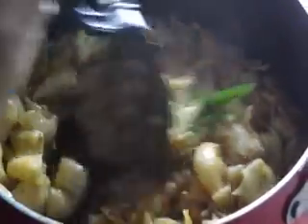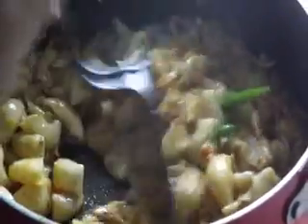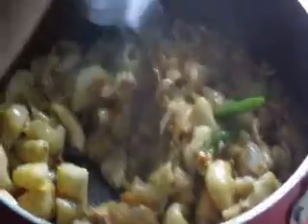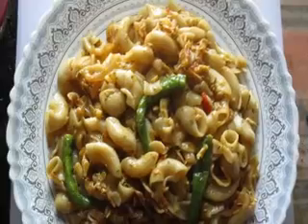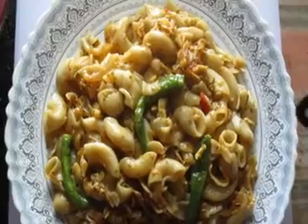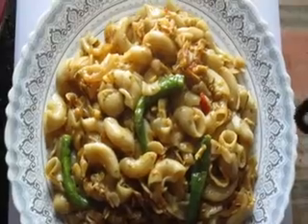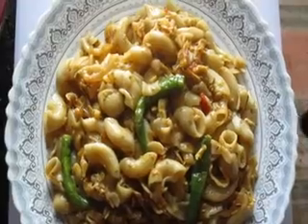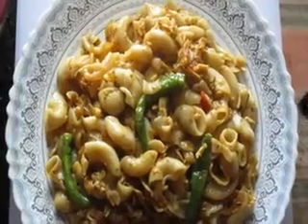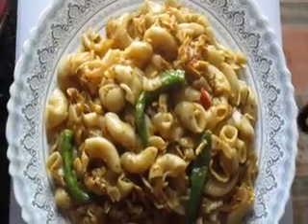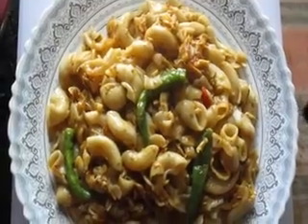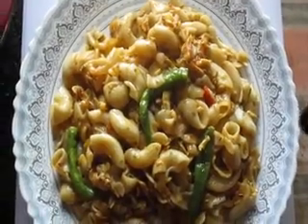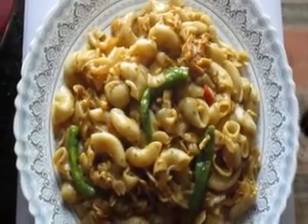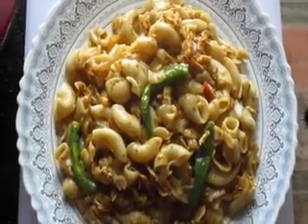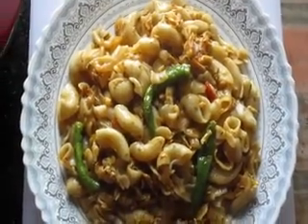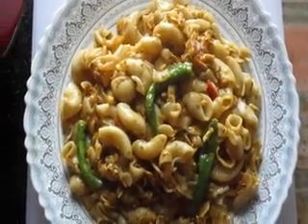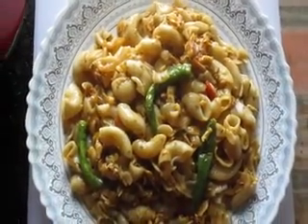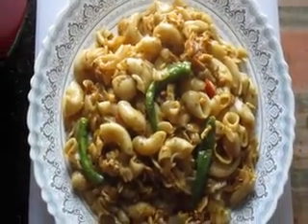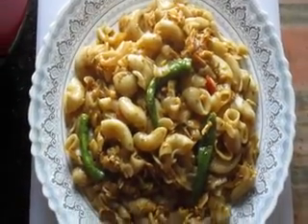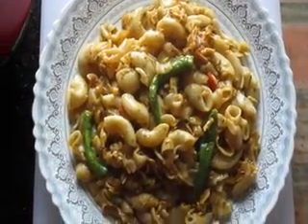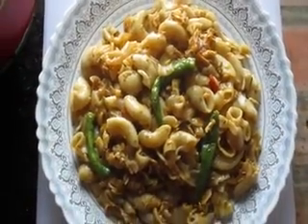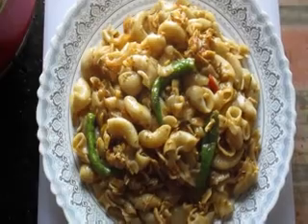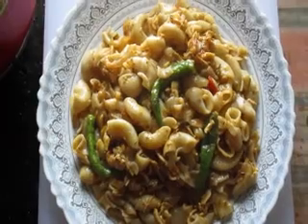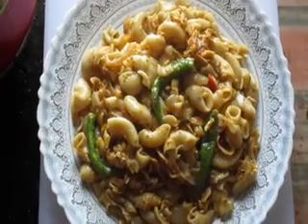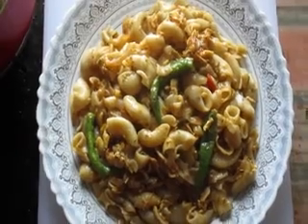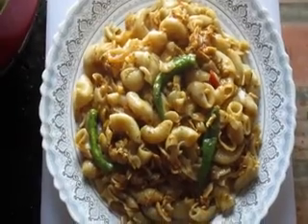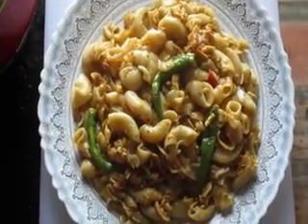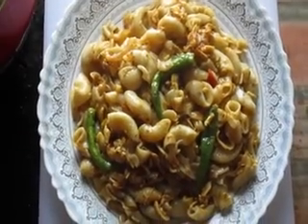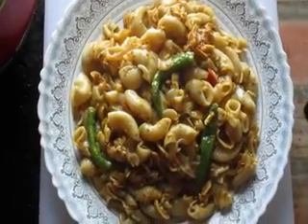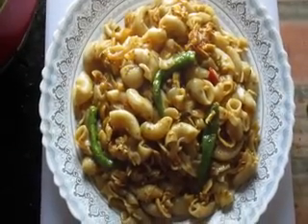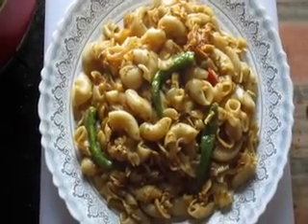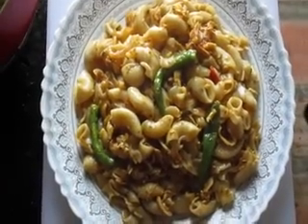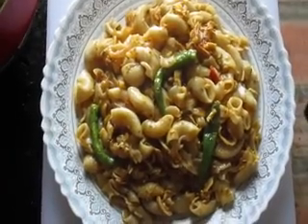This is the final chicken macaroni pasta.